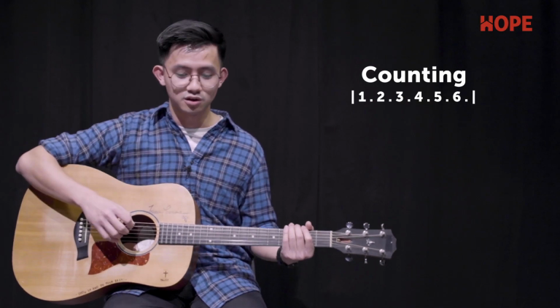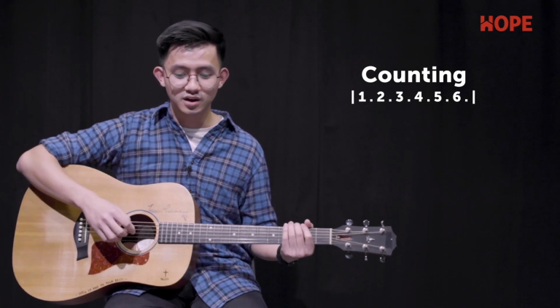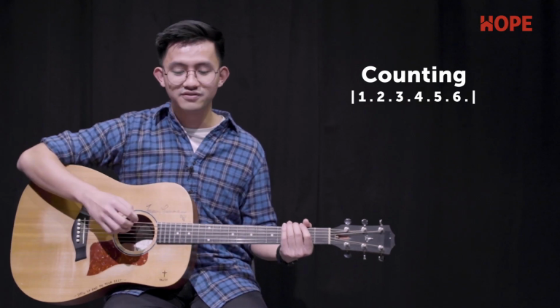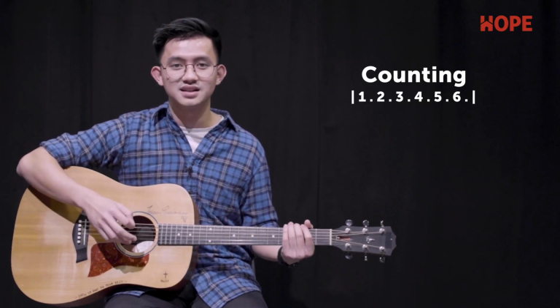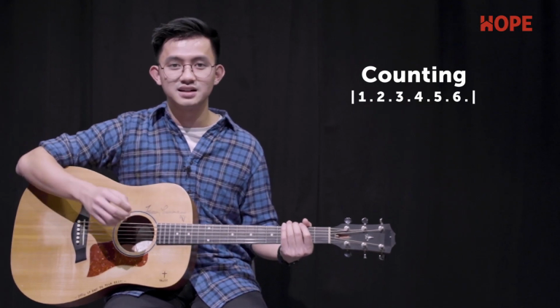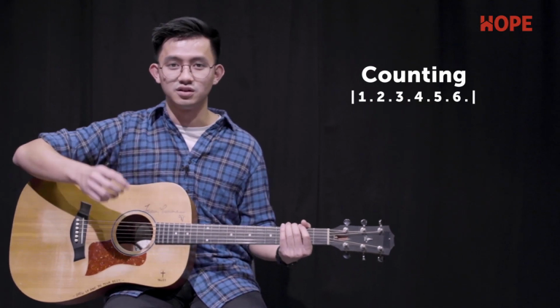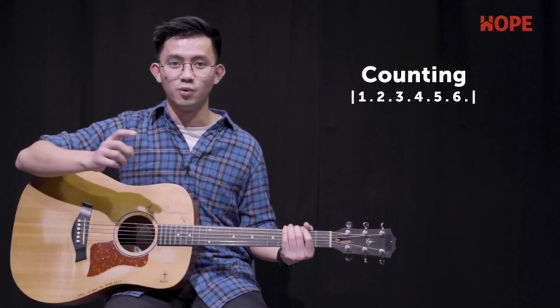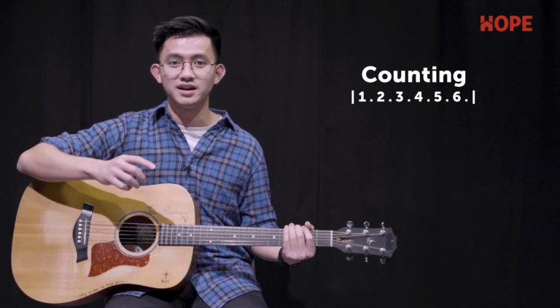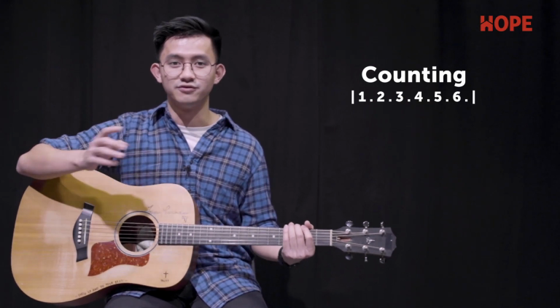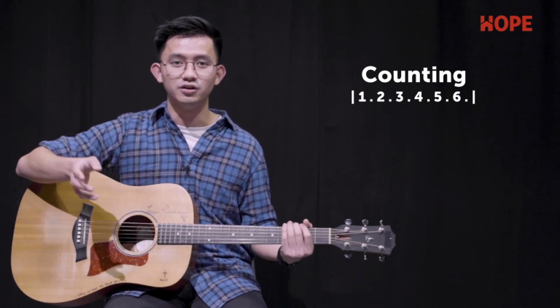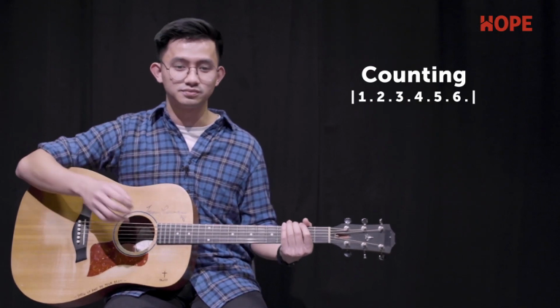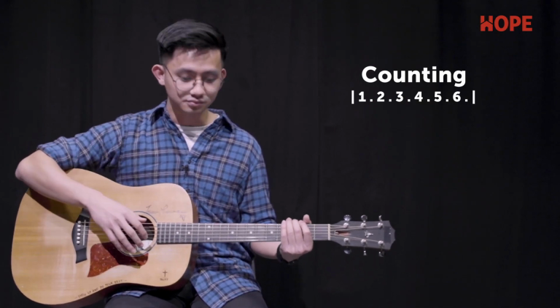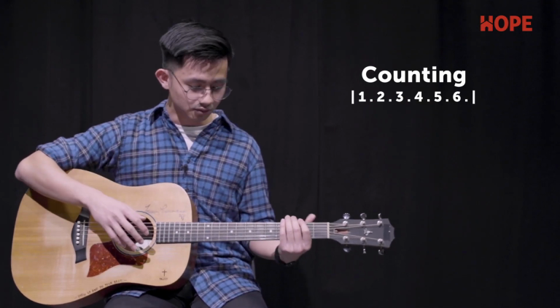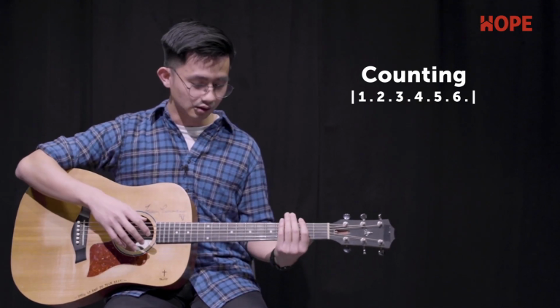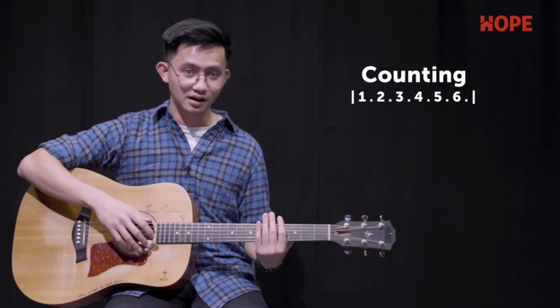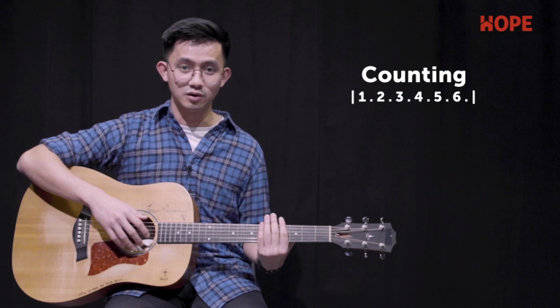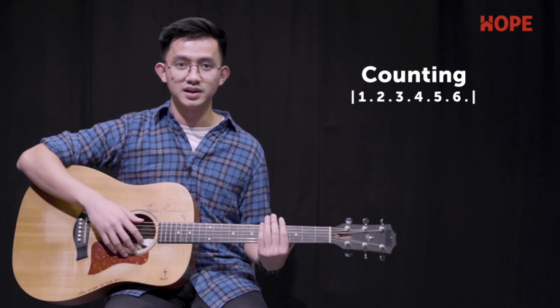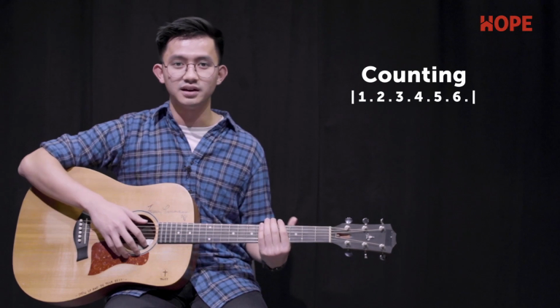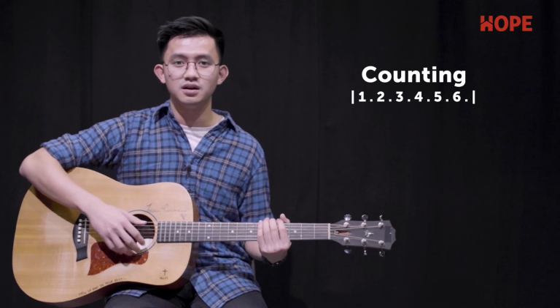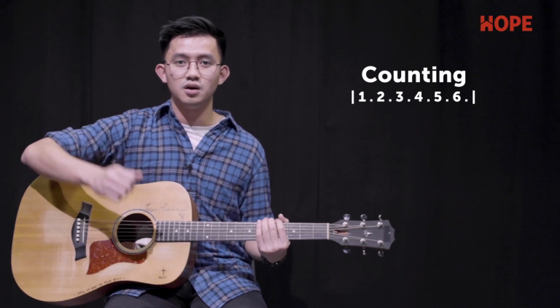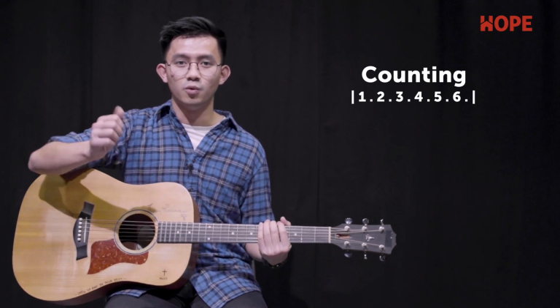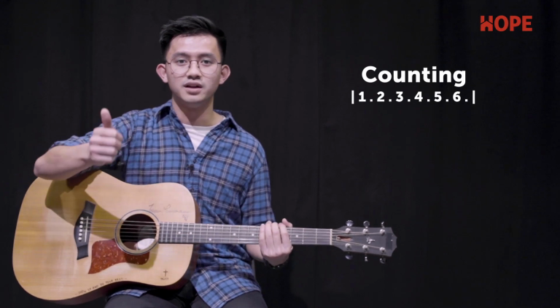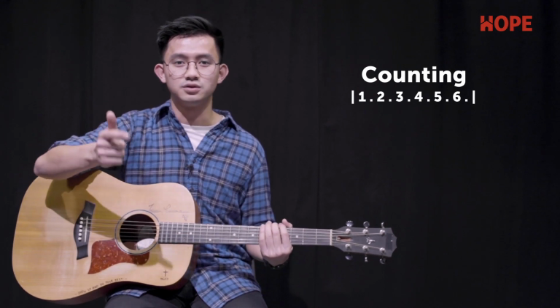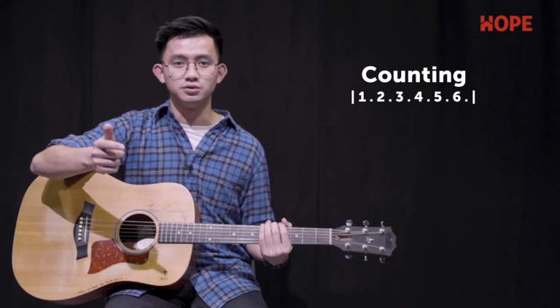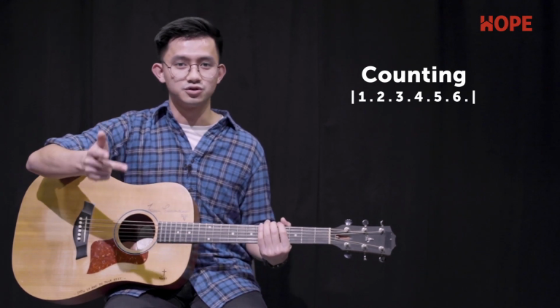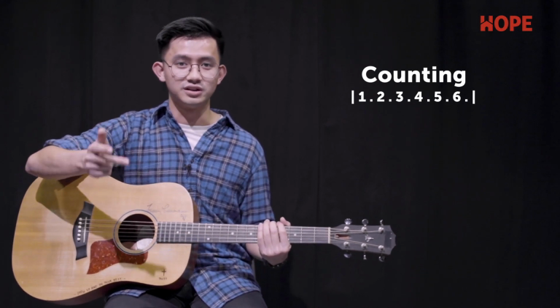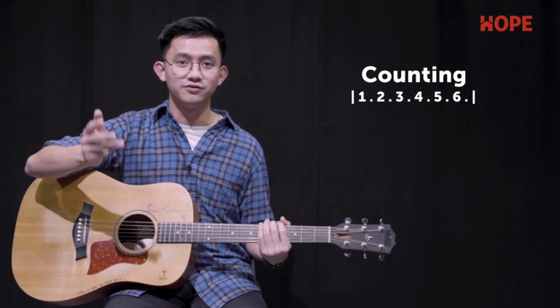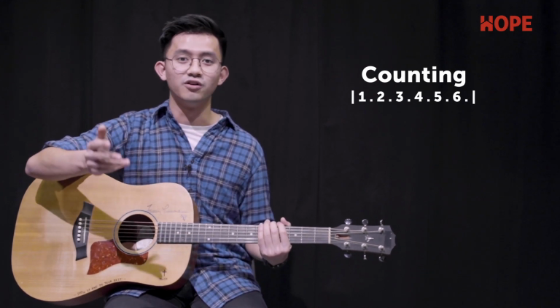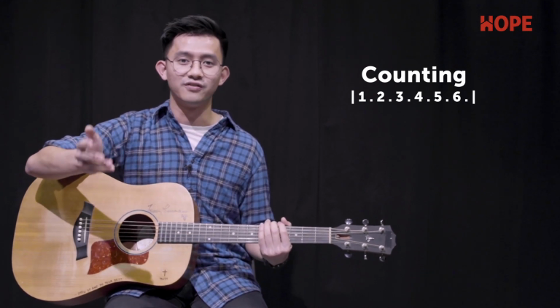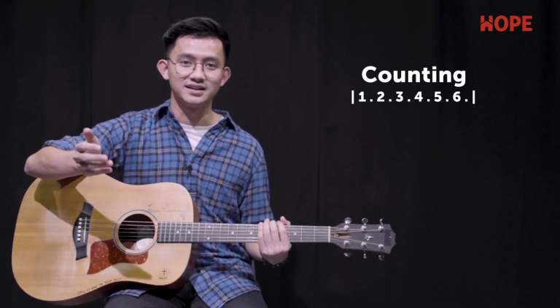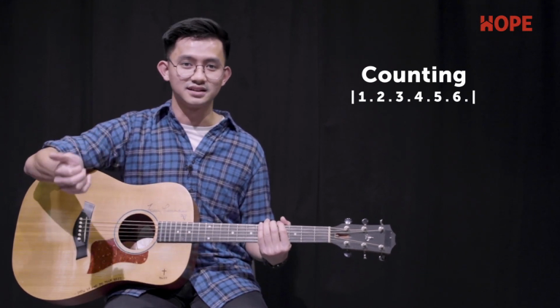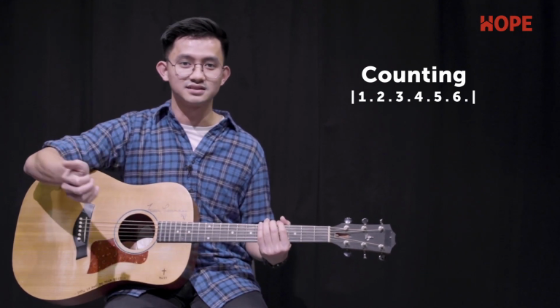You want to emphasize on the 1 and 4. I'll repeat again: 1, 2, 3, 4, 5, 6.